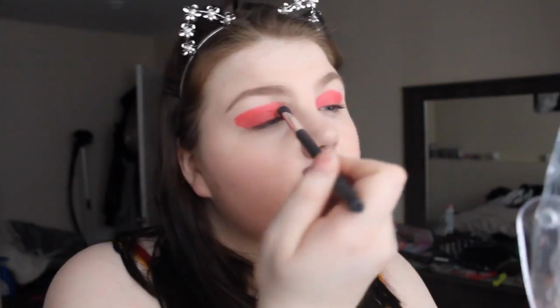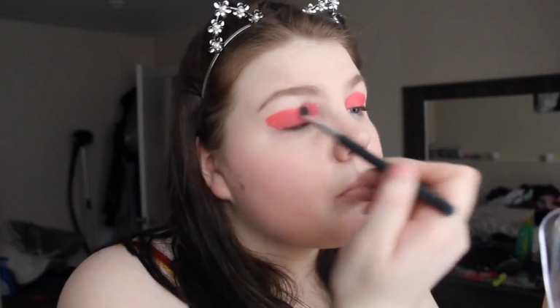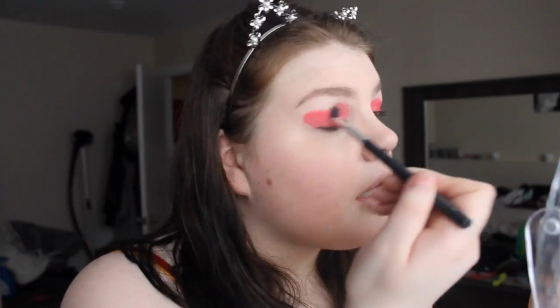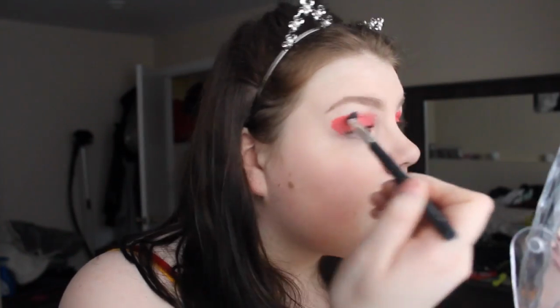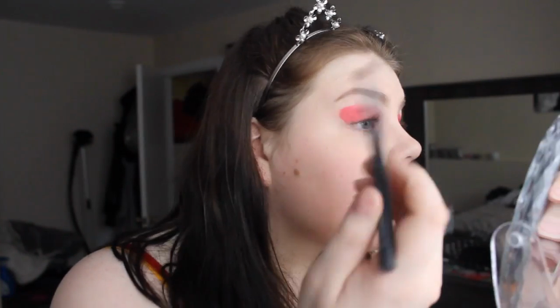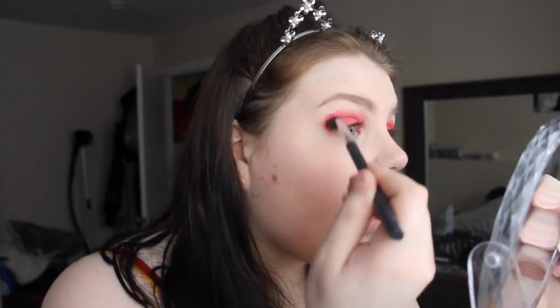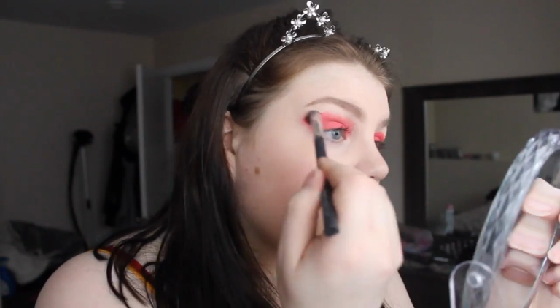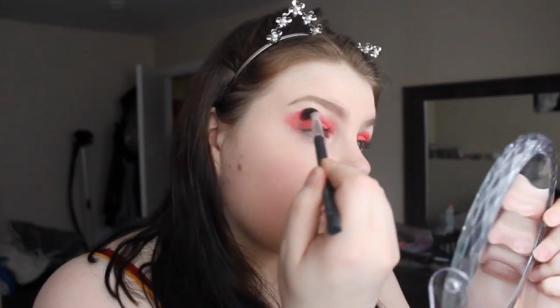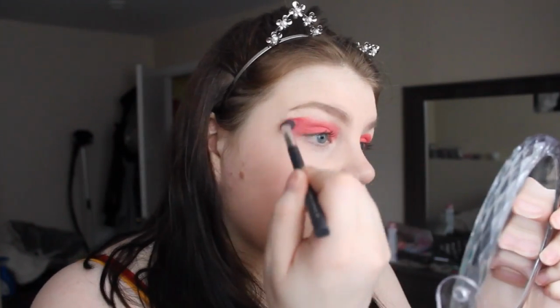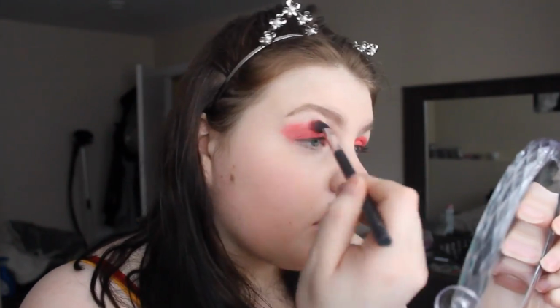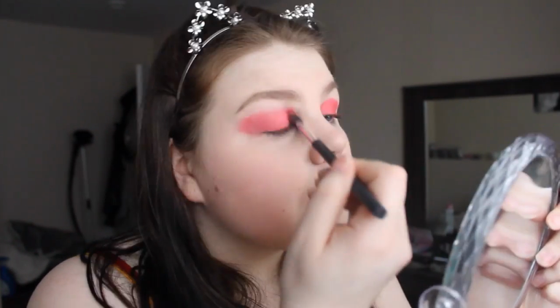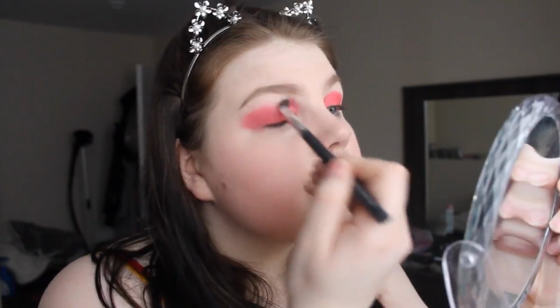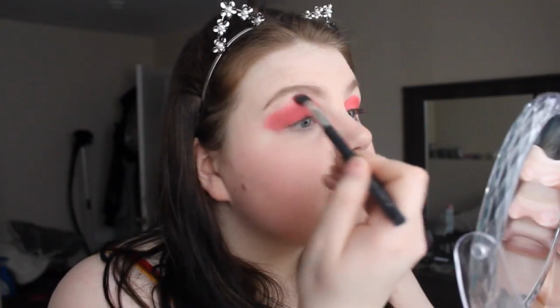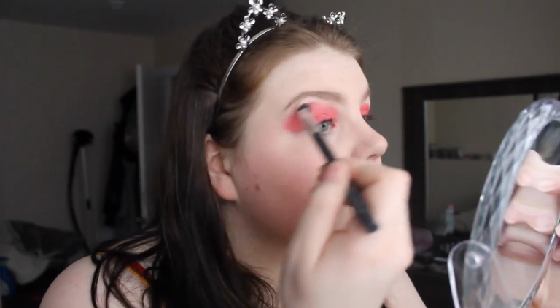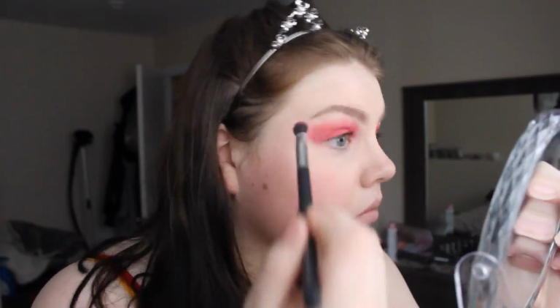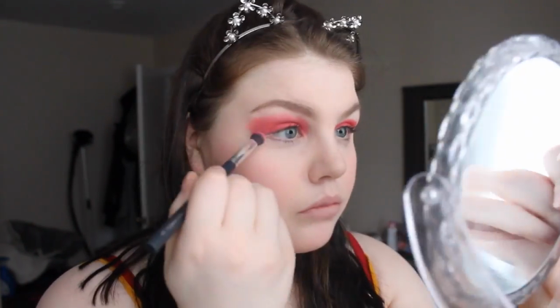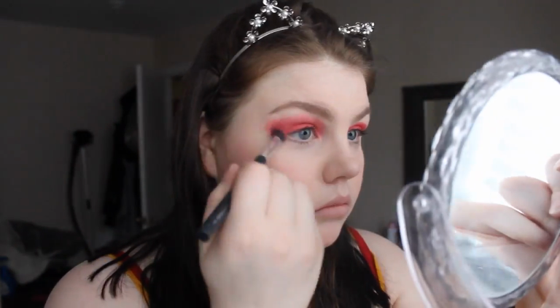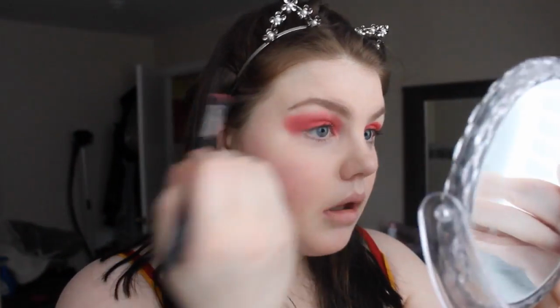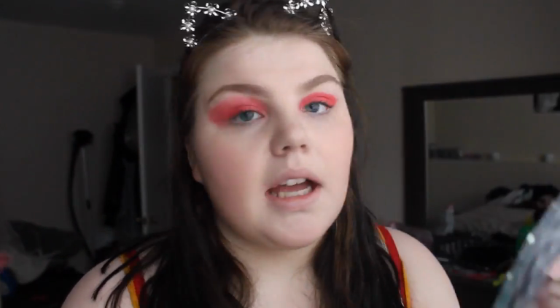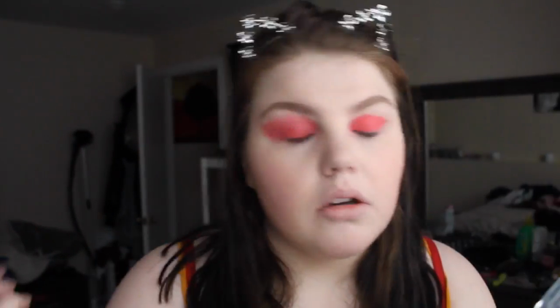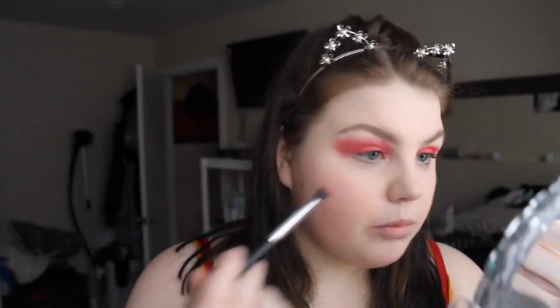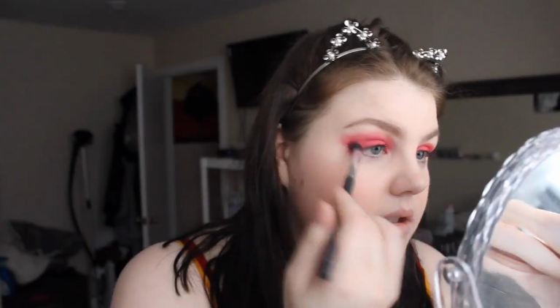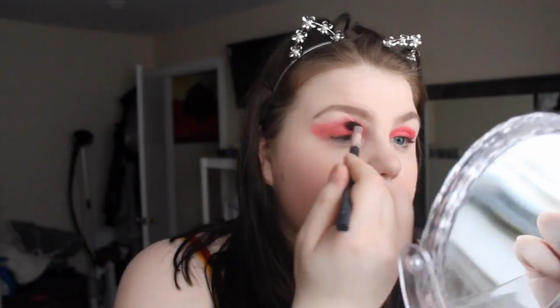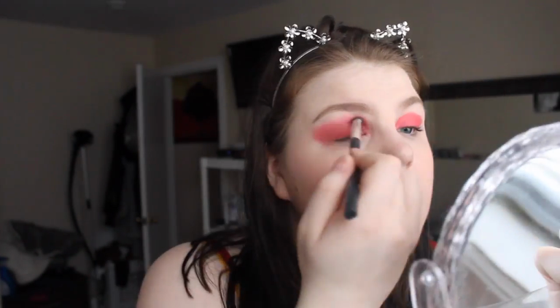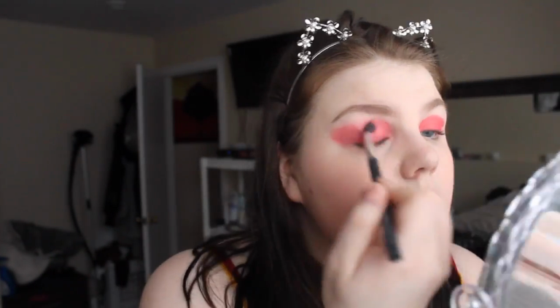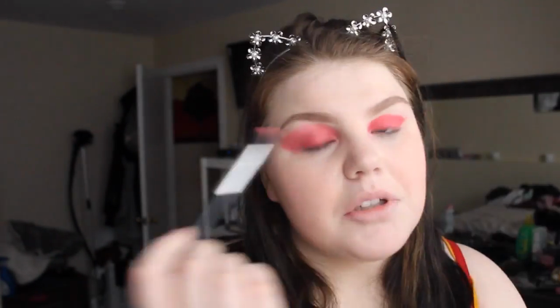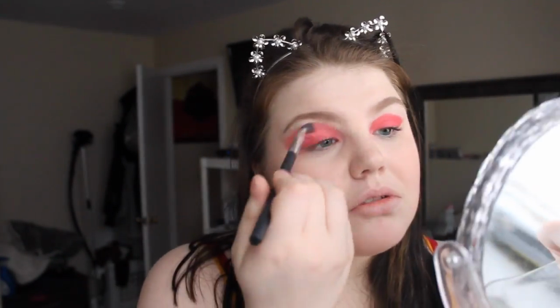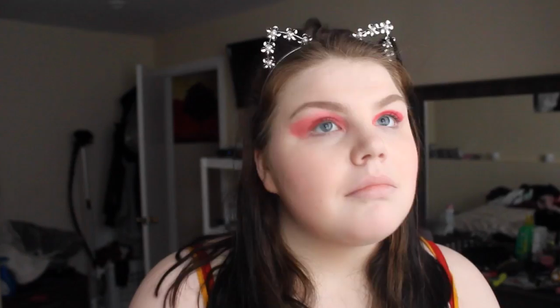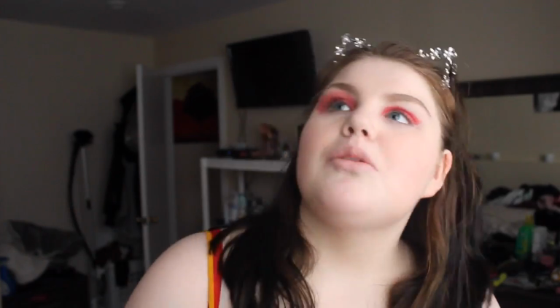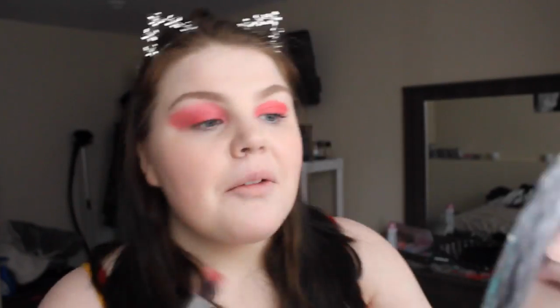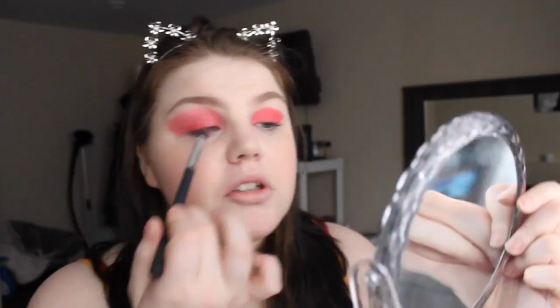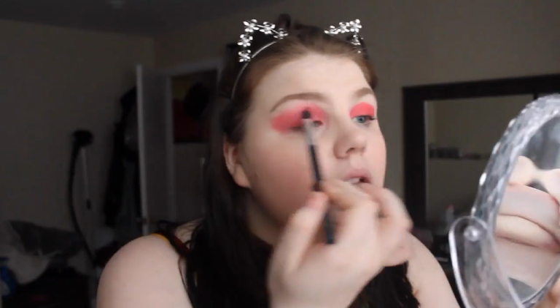And now I'm taking a blending brush. I'm just going to blend it all out until I'm satisfied with it.